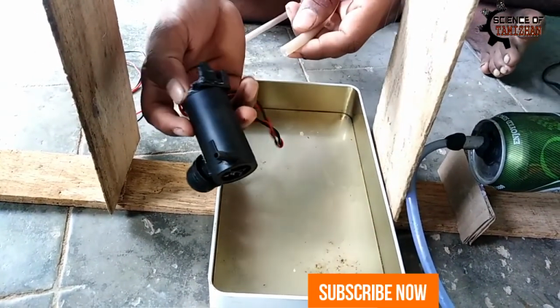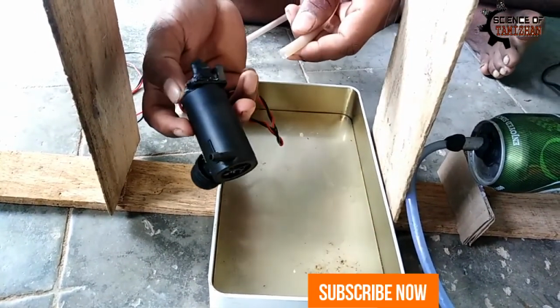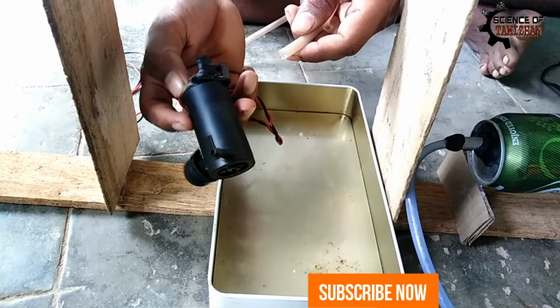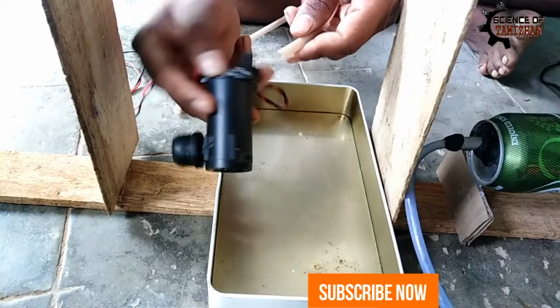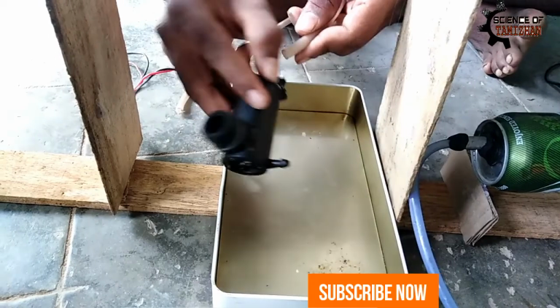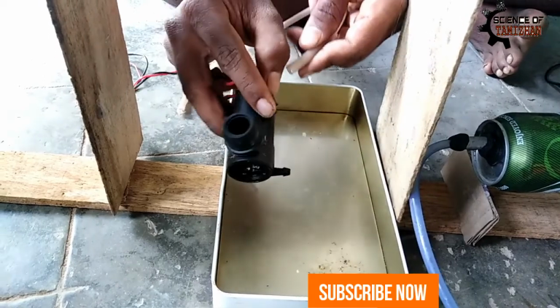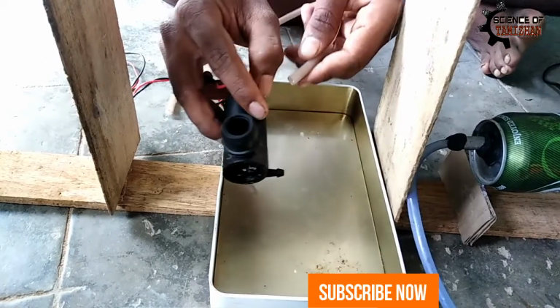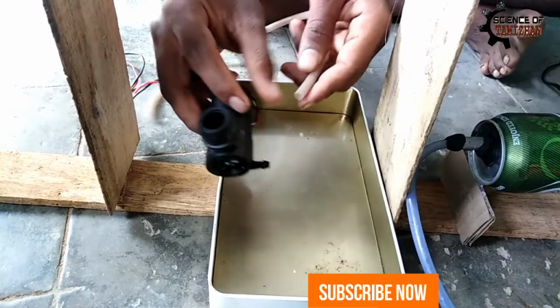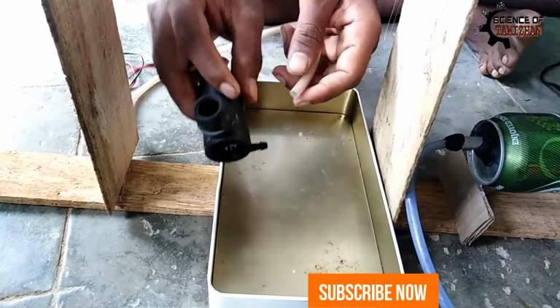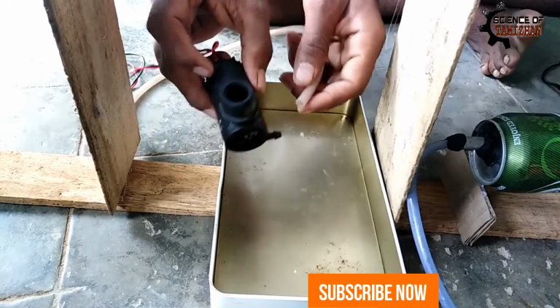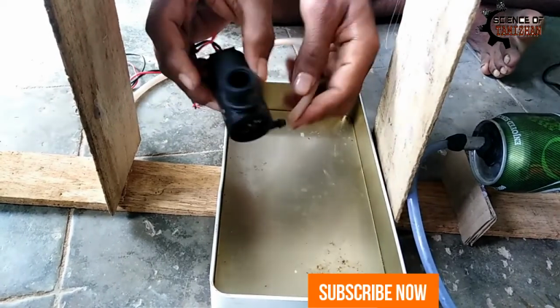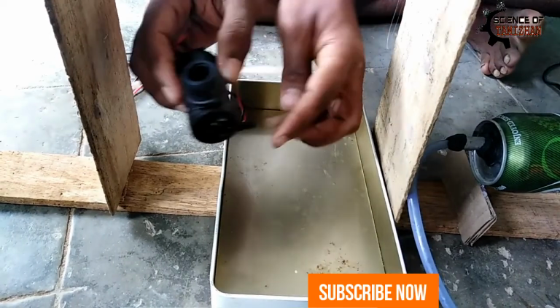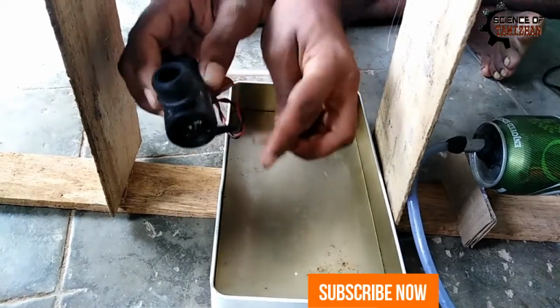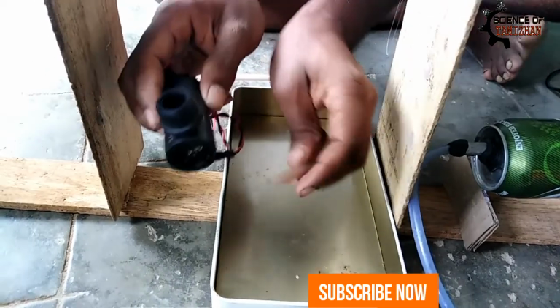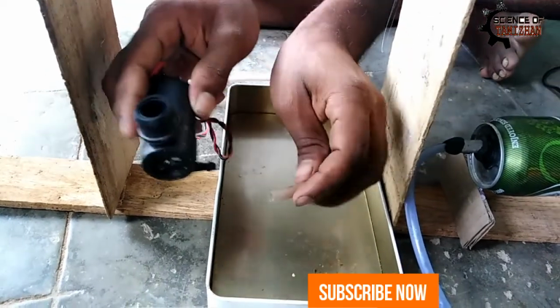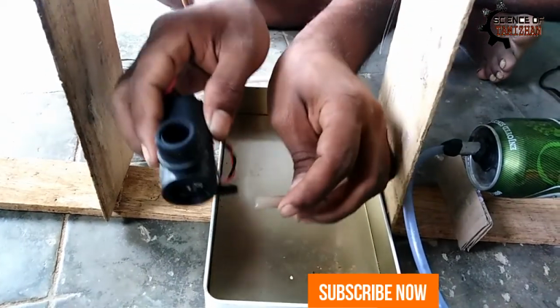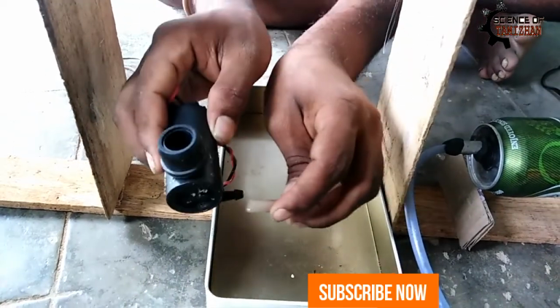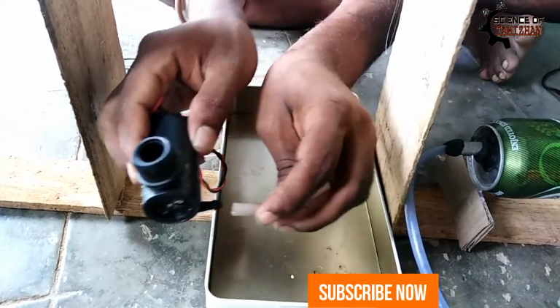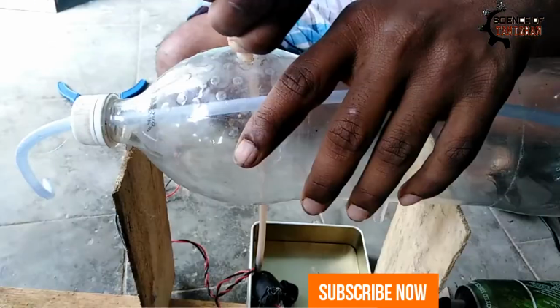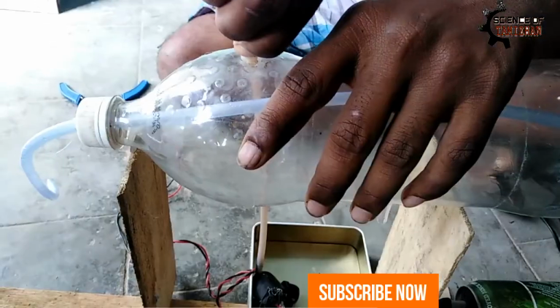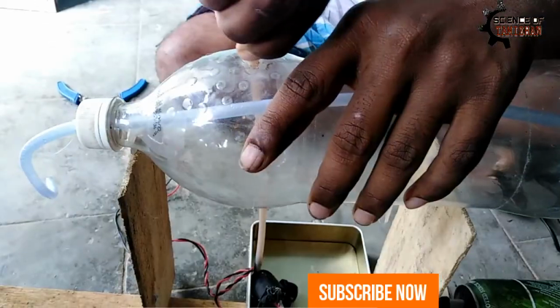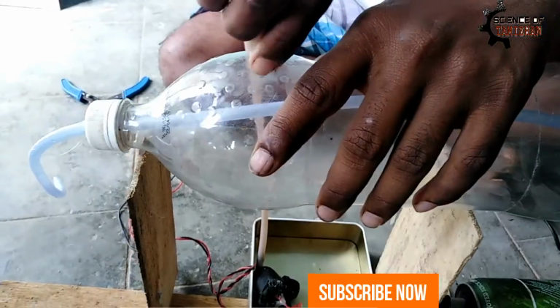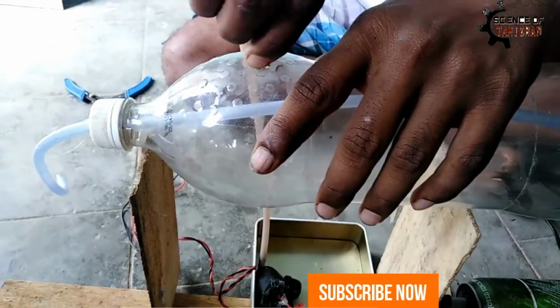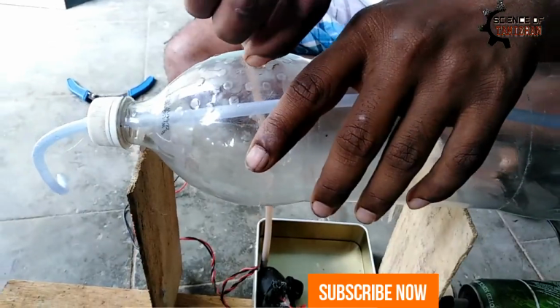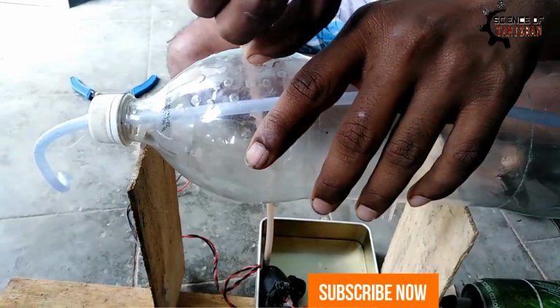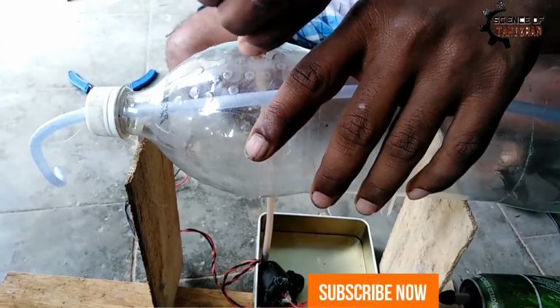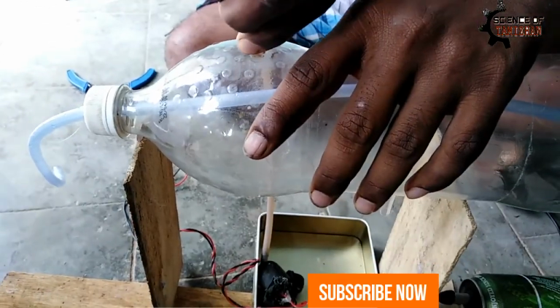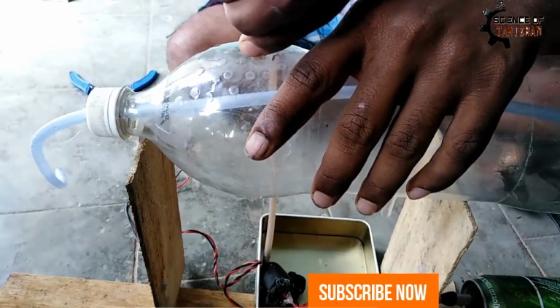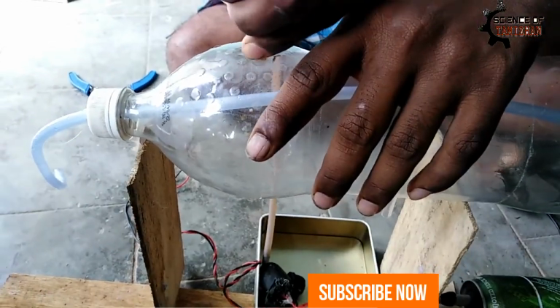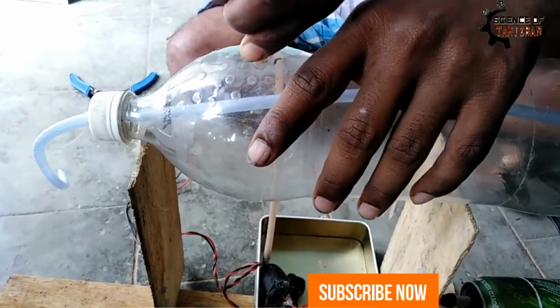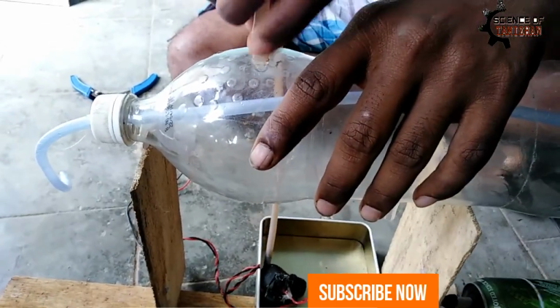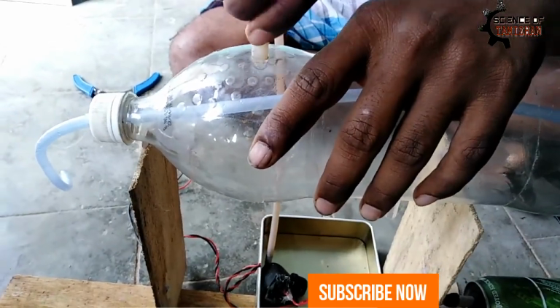We will mix the water. We will mix the oil in the bottom and set the oil on the top.